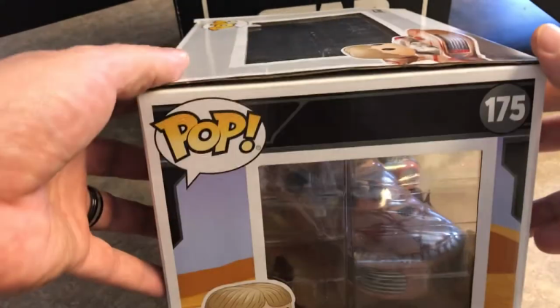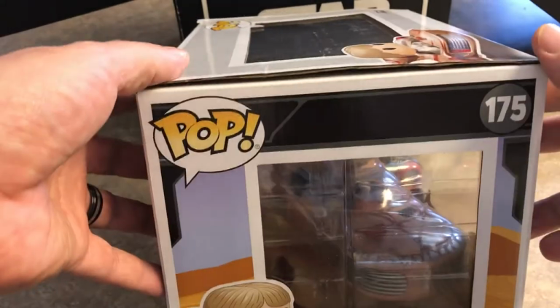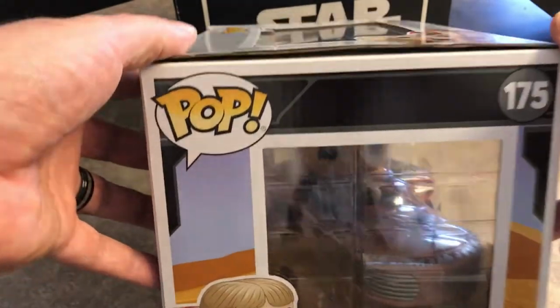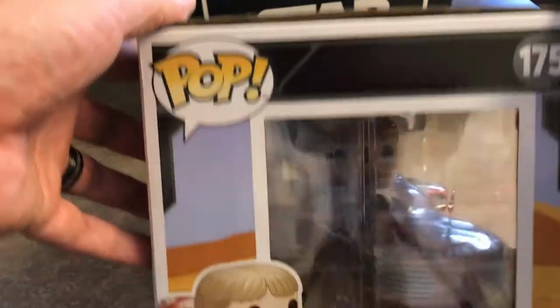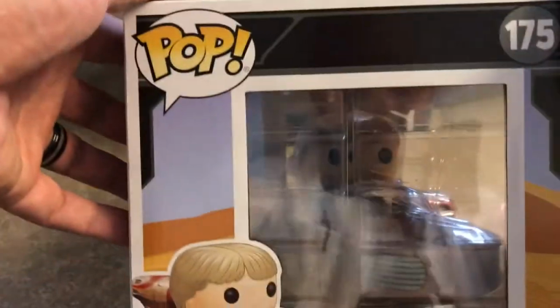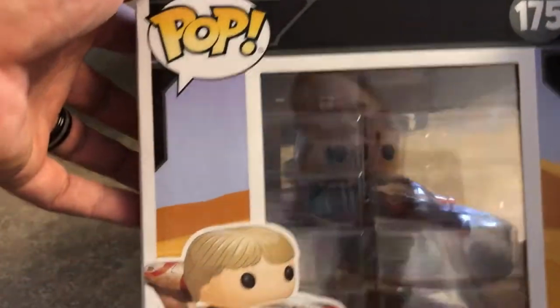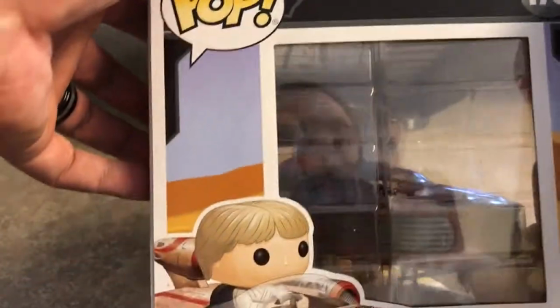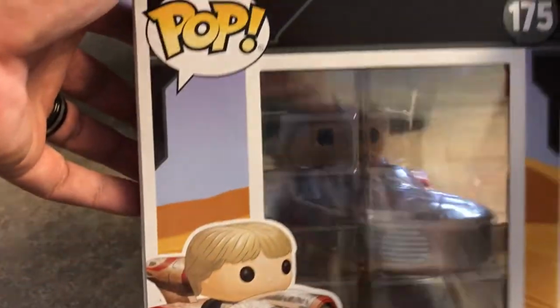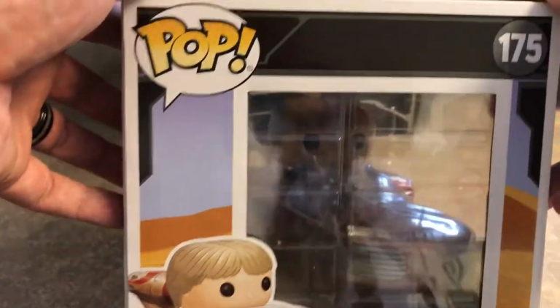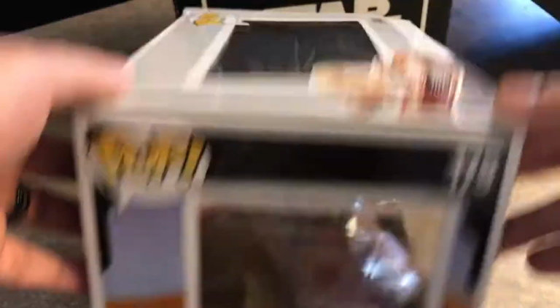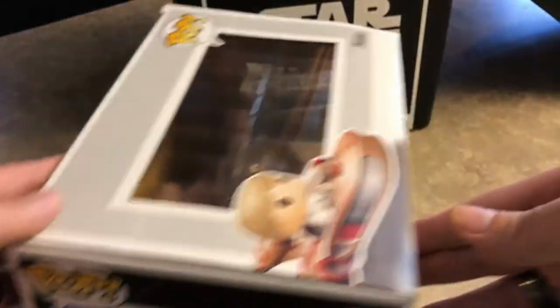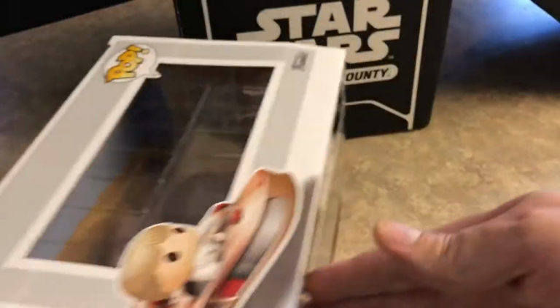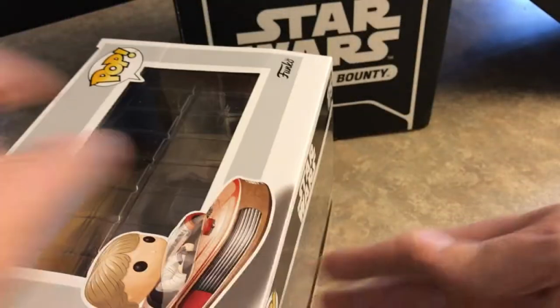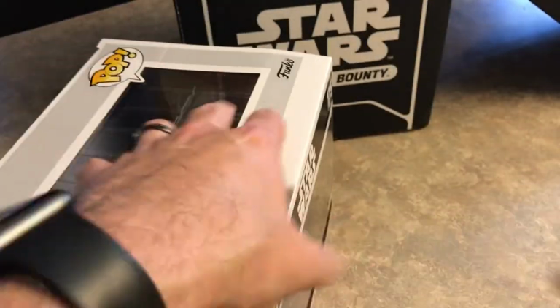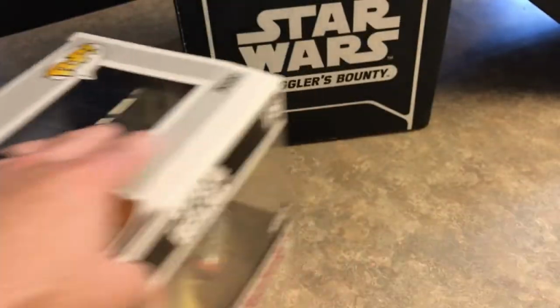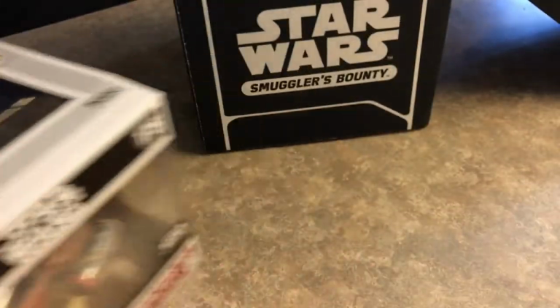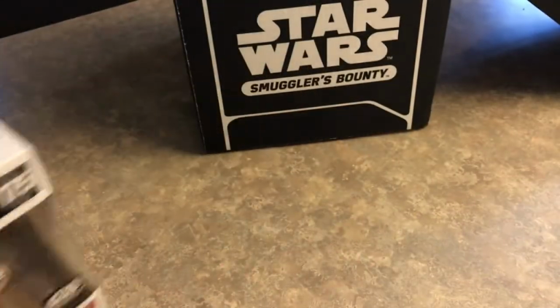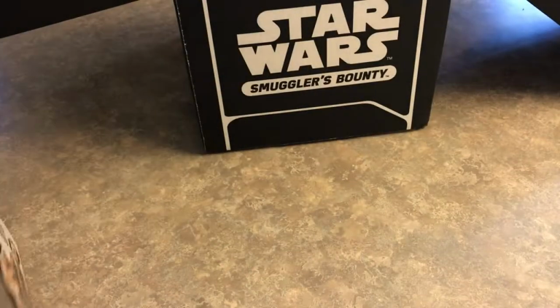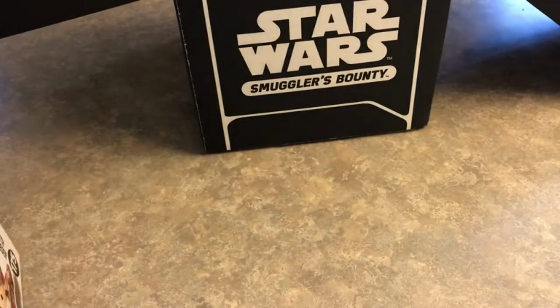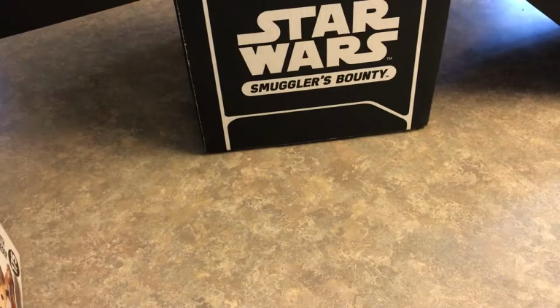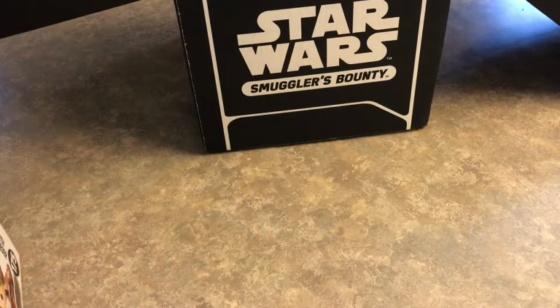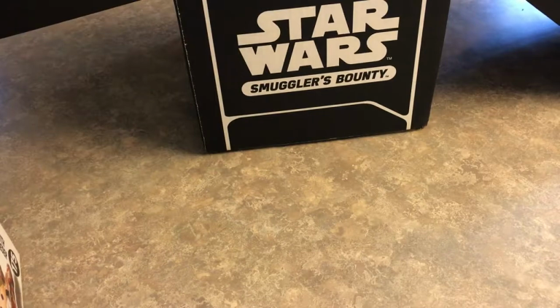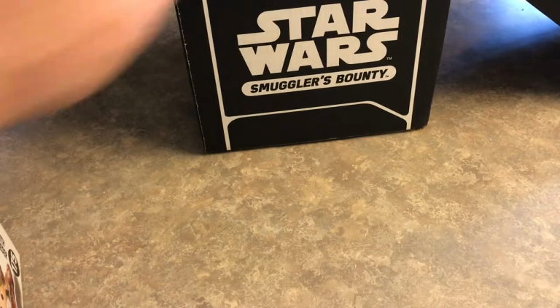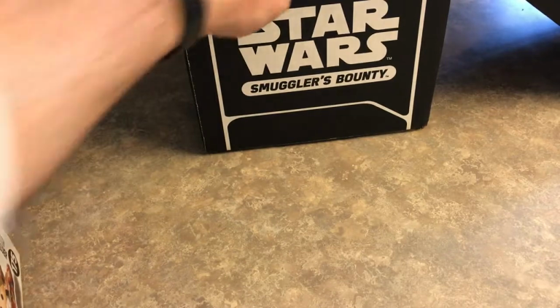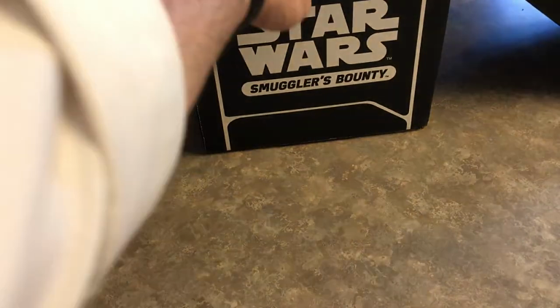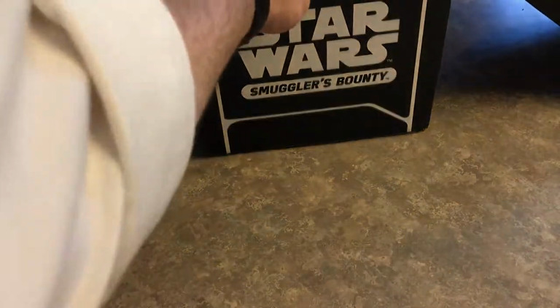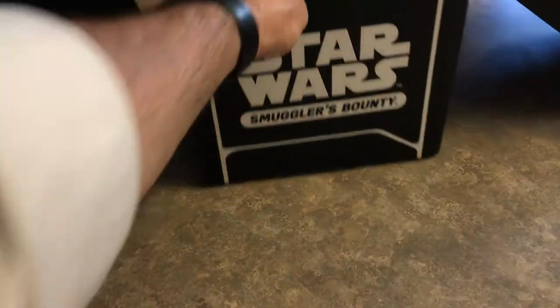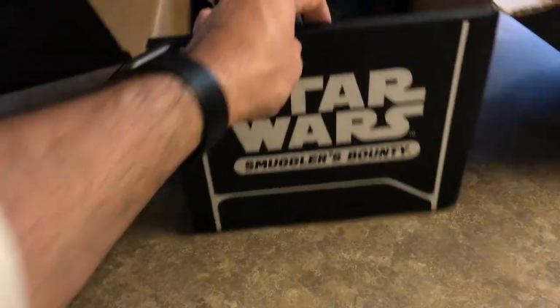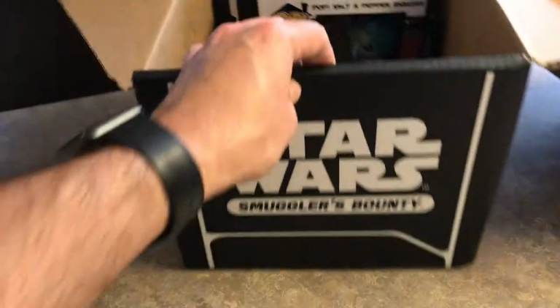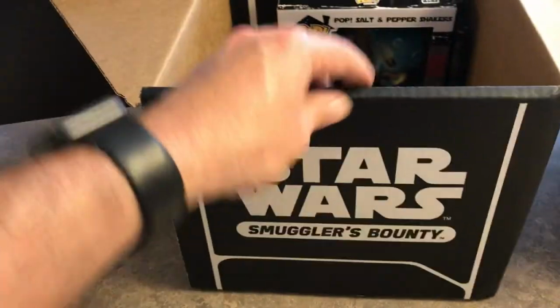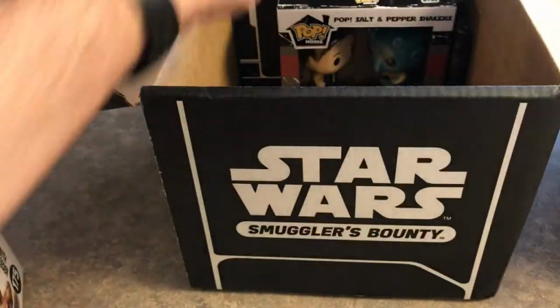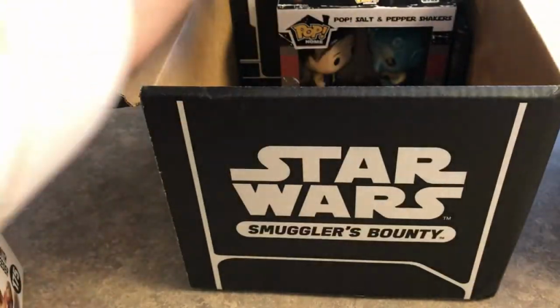So you got your Luke Skywalker there. That is almost worth the price of the box.